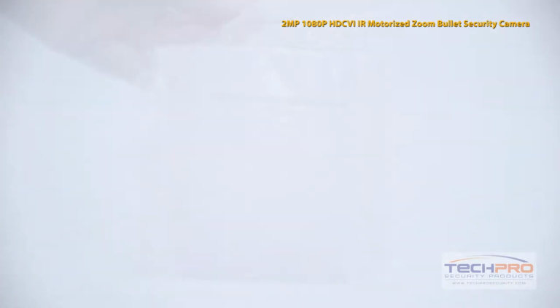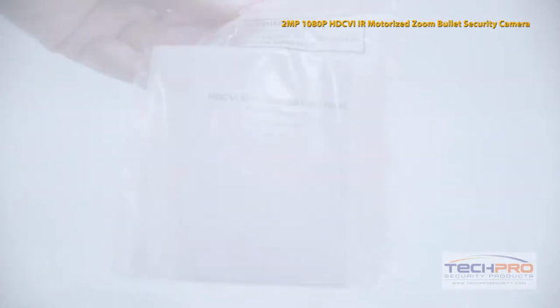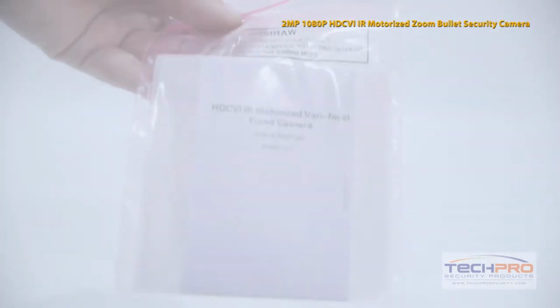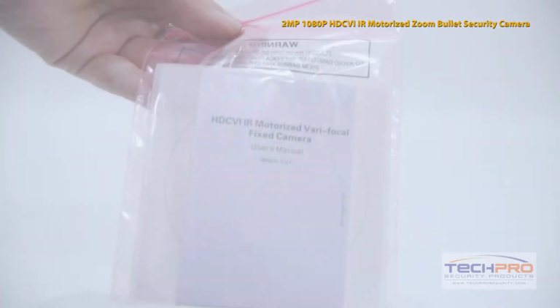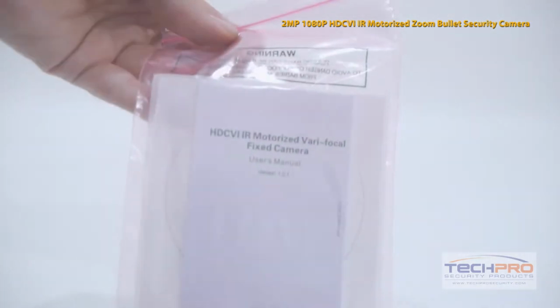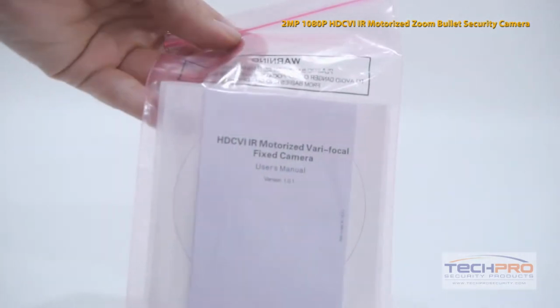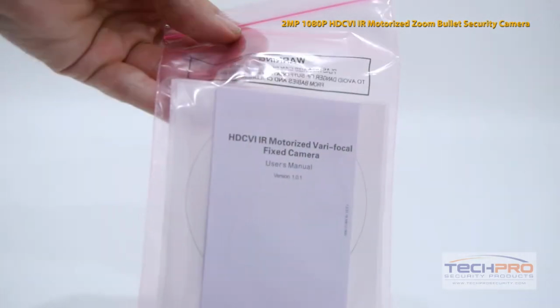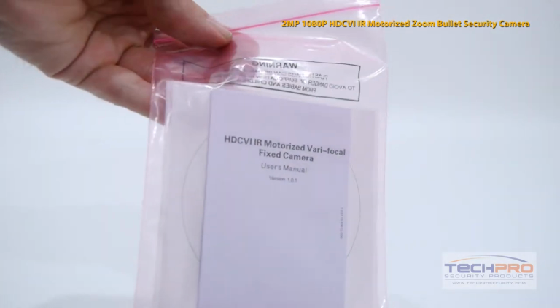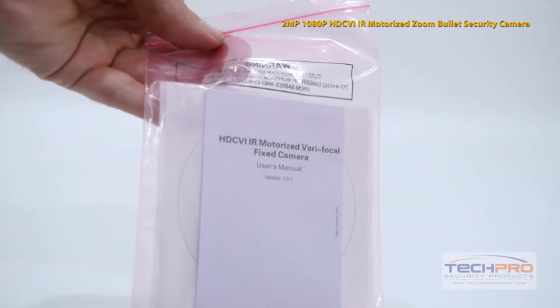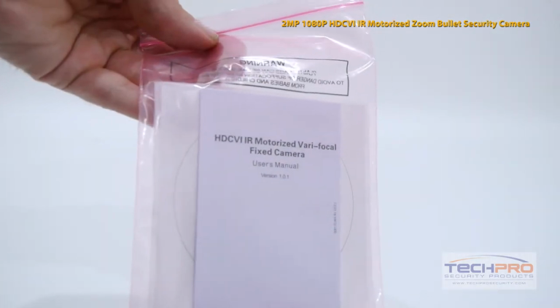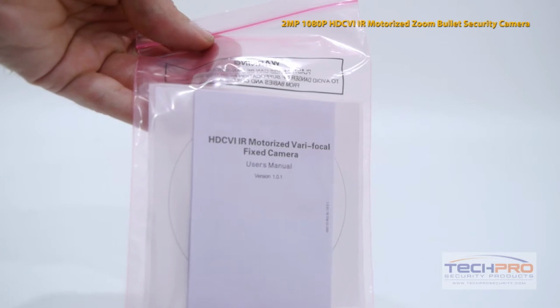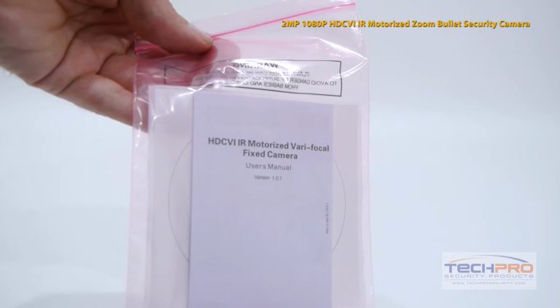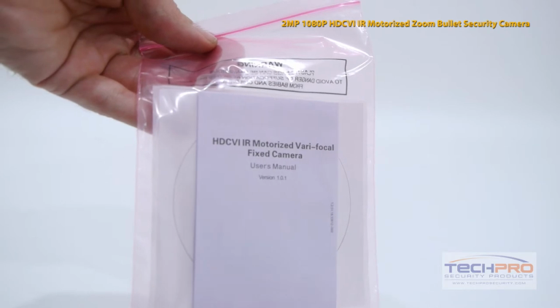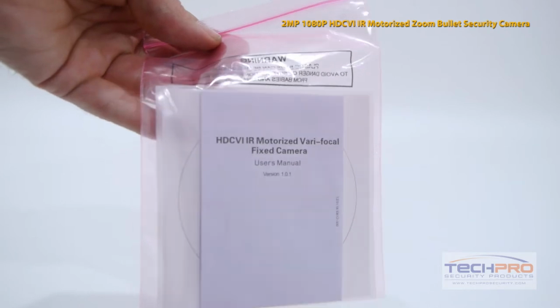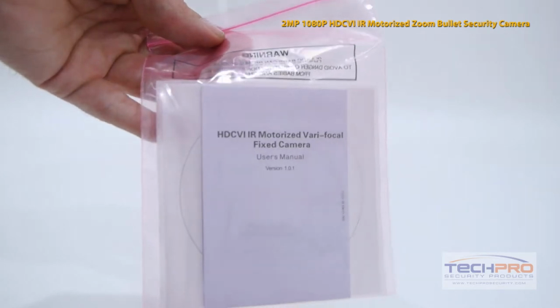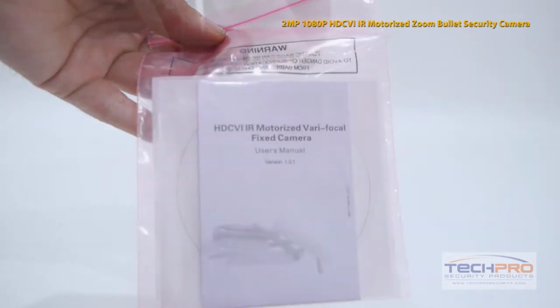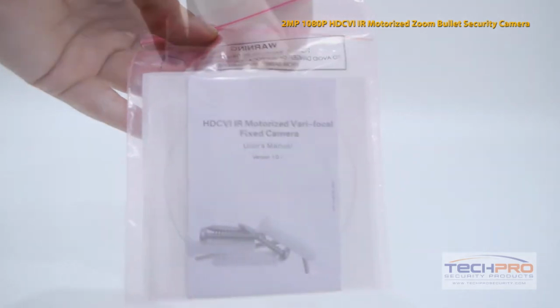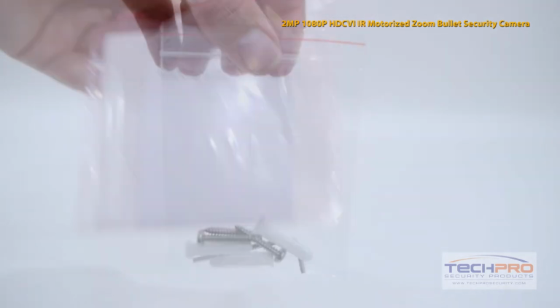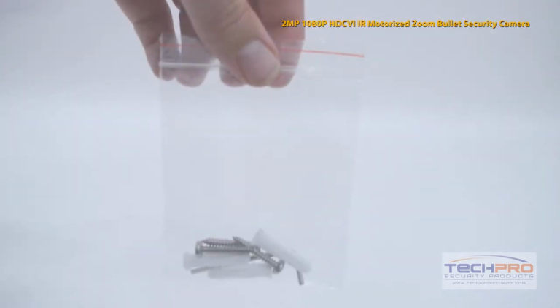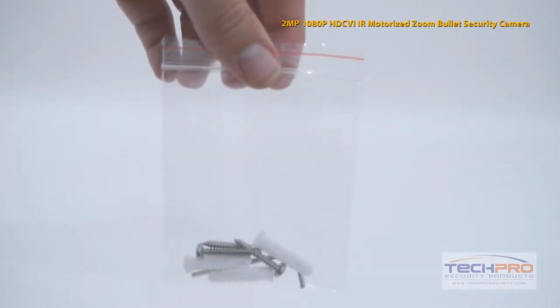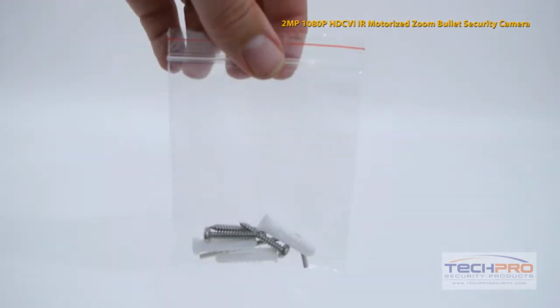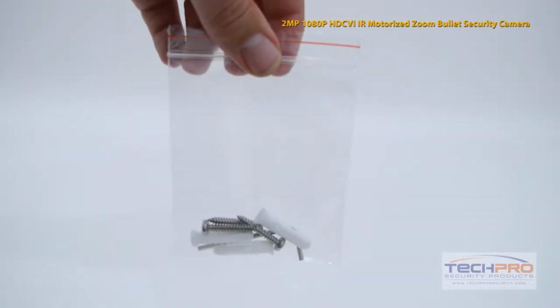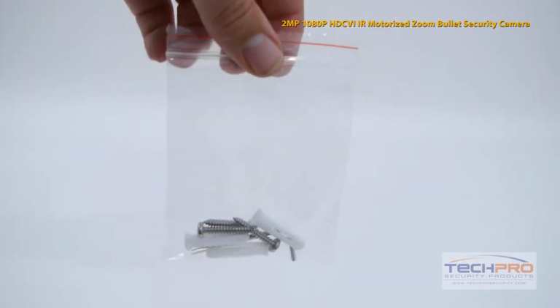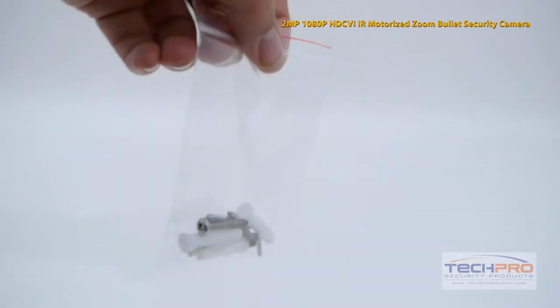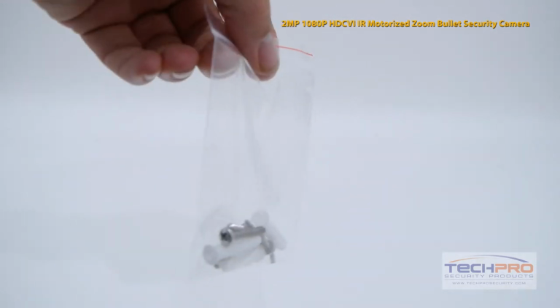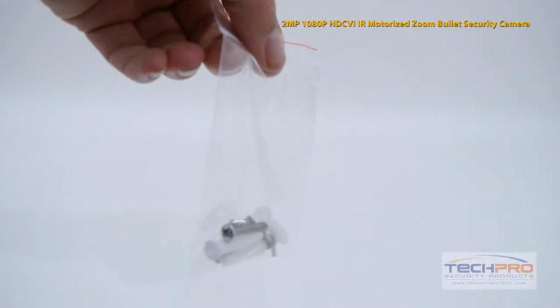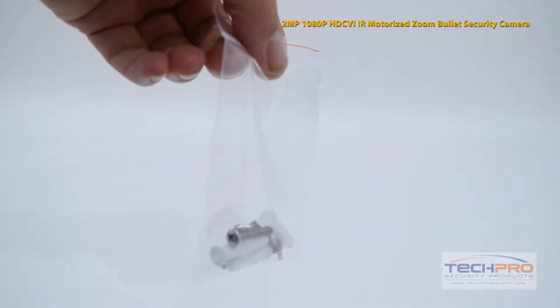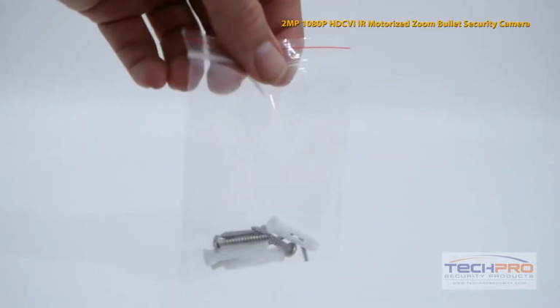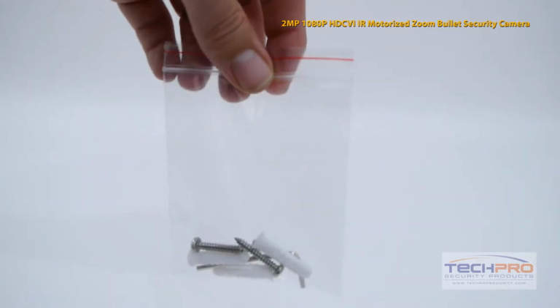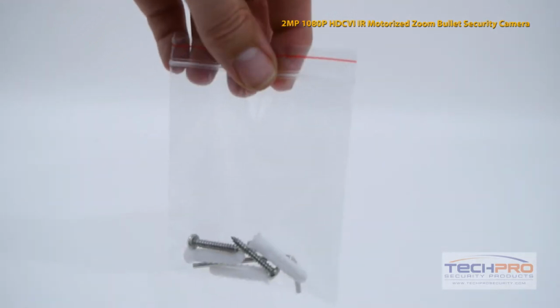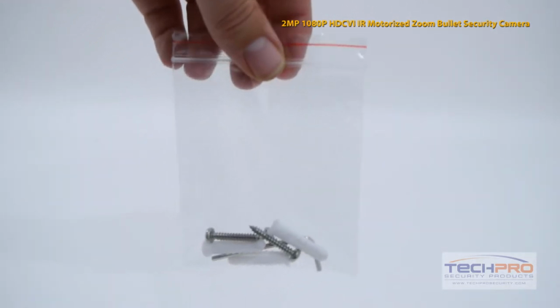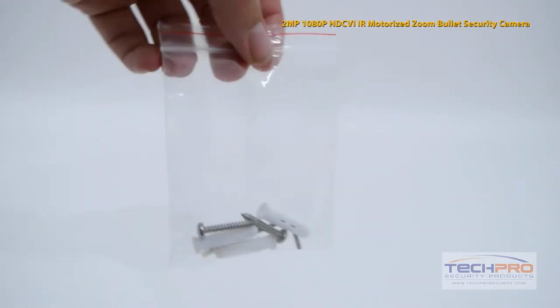This camera comes with a user manual, an install template, and a bag of screws, pegs, and an allen wrench.